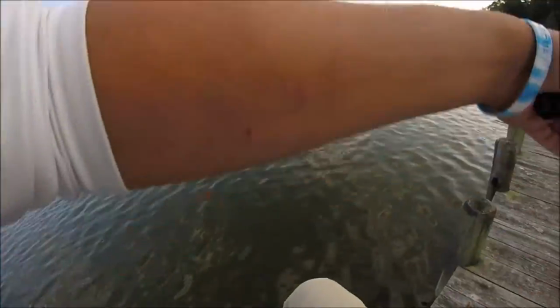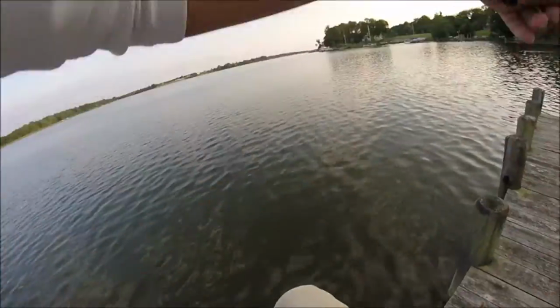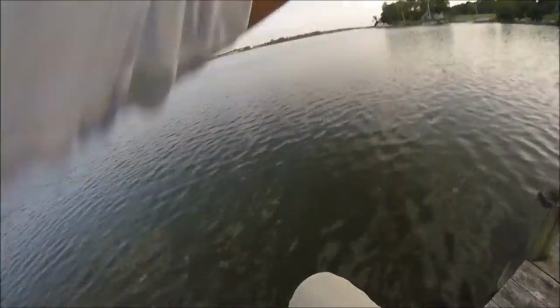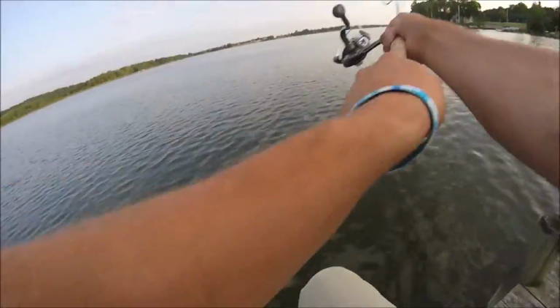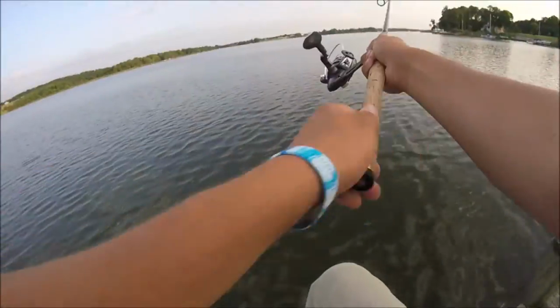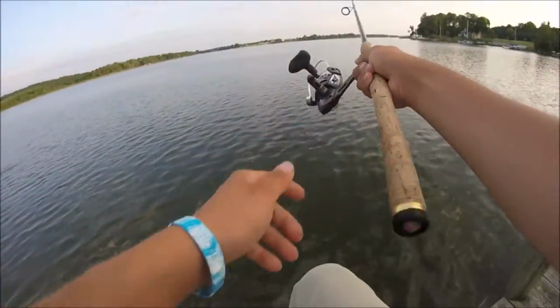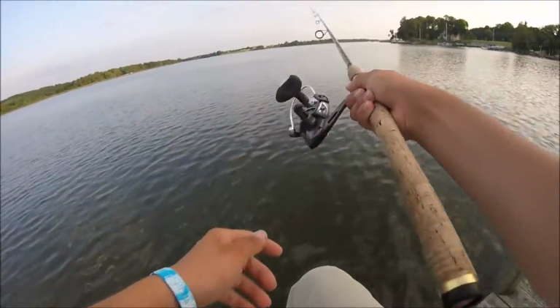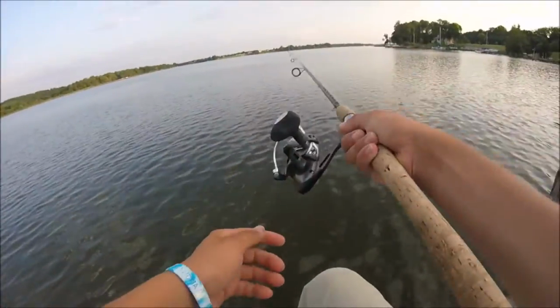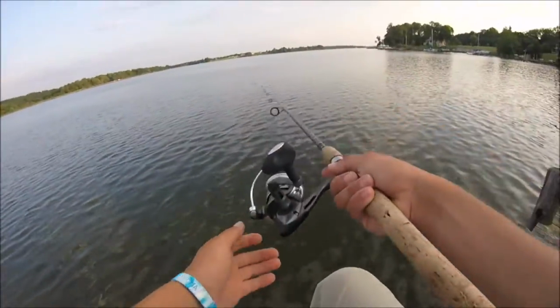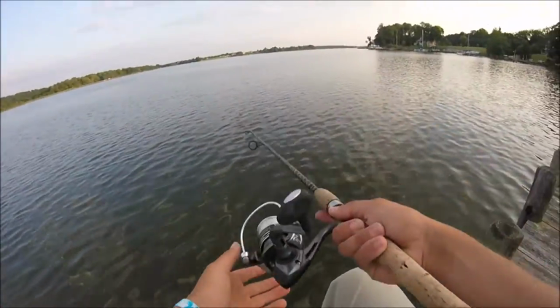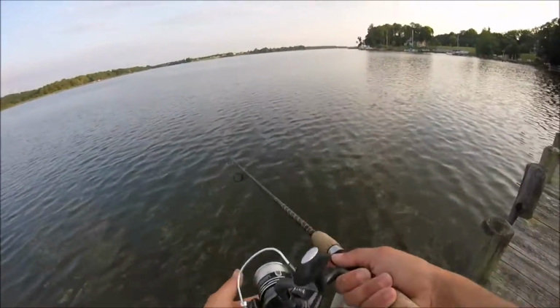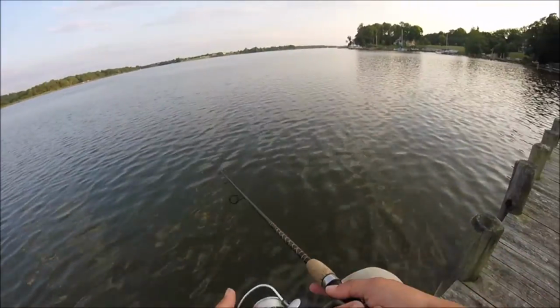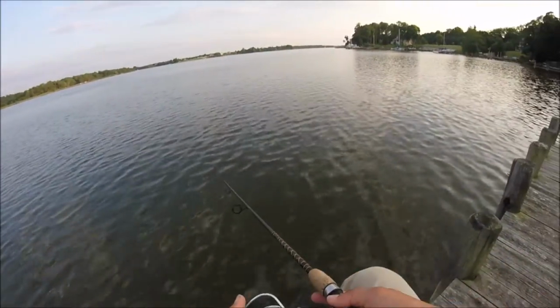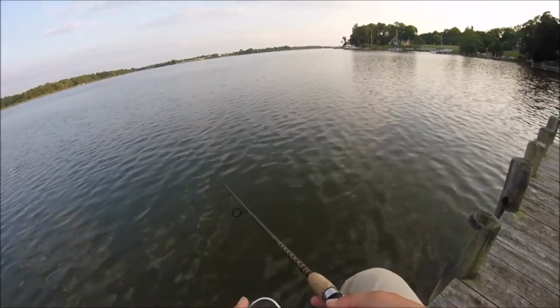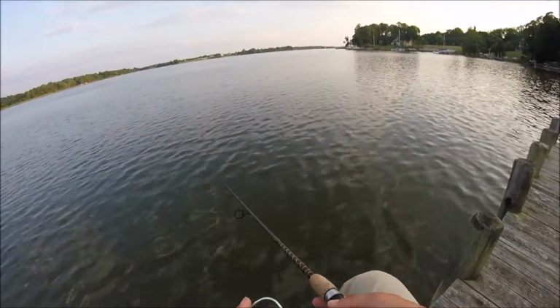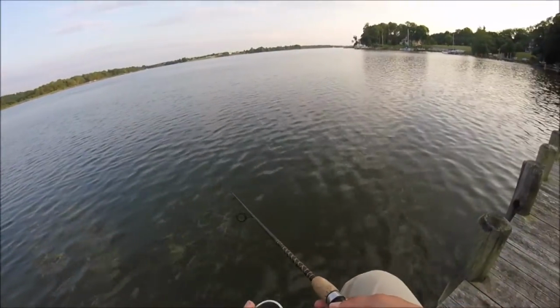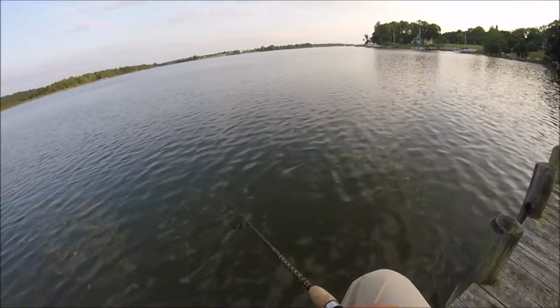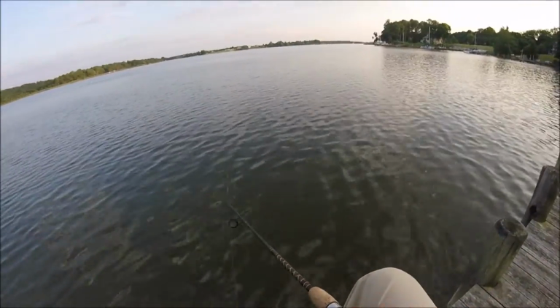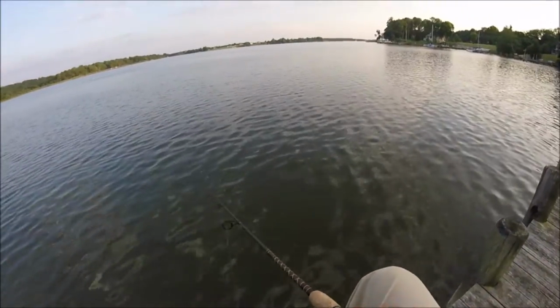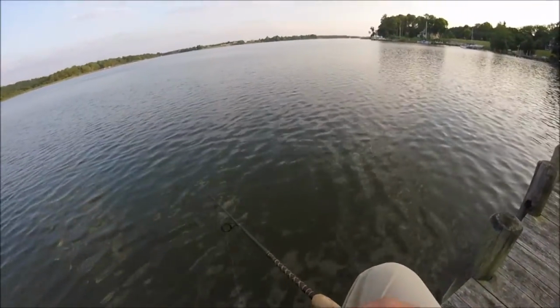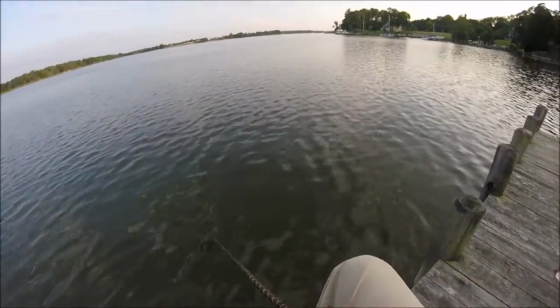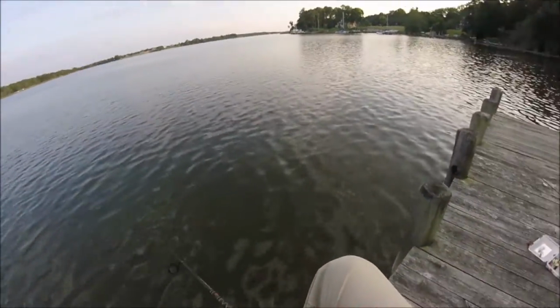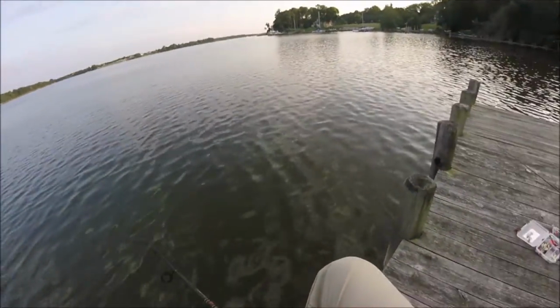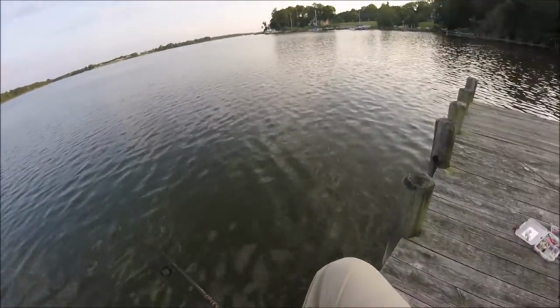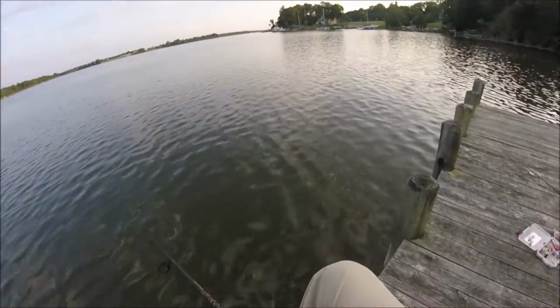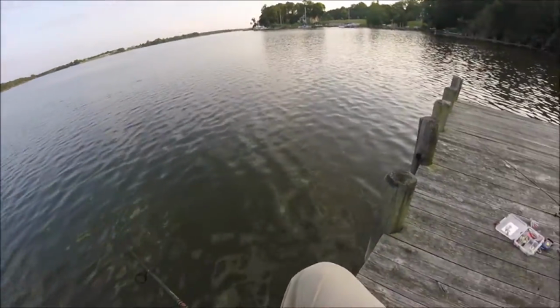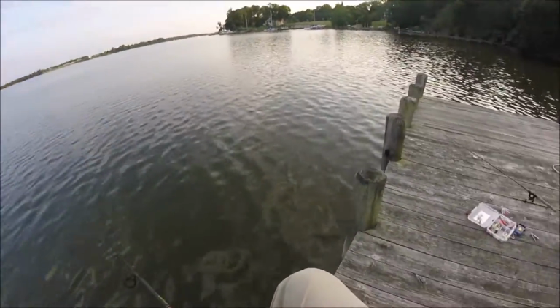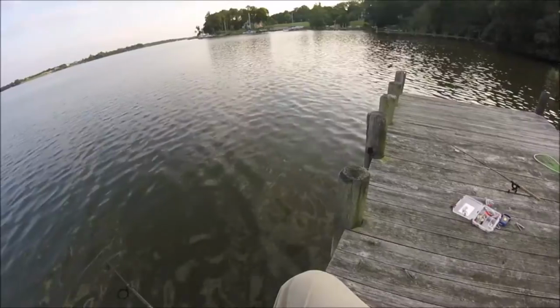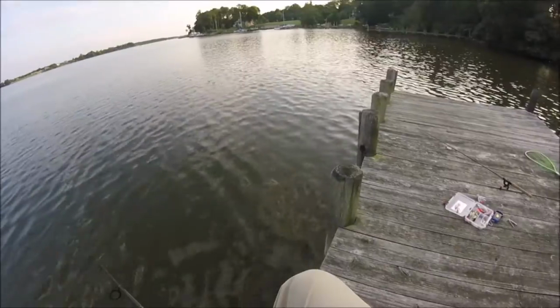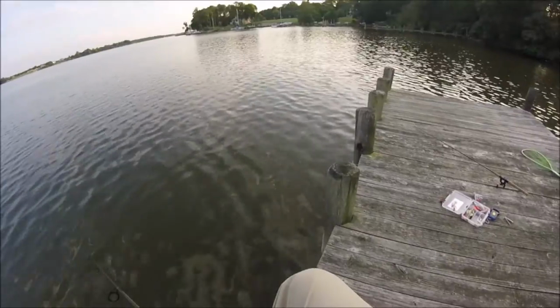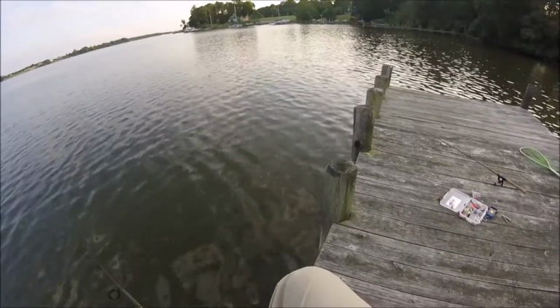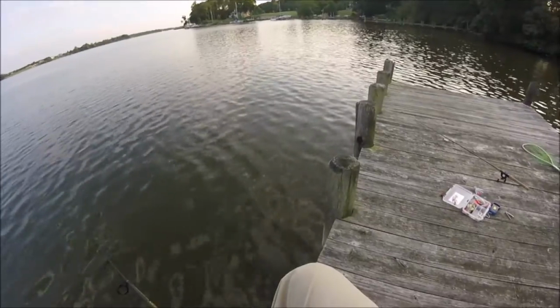Hey guys, it's ZMRC Fishing. And today we're going to be showing you how to use a Super Spook Jr.